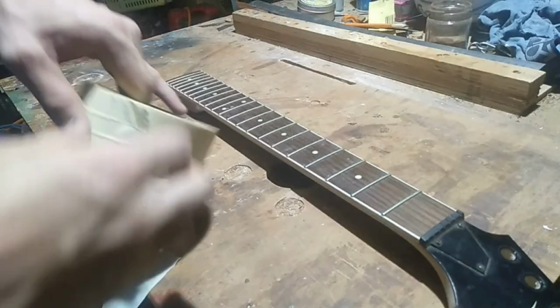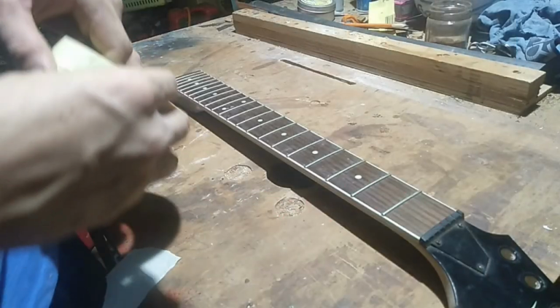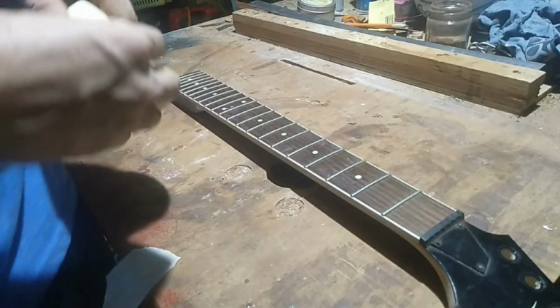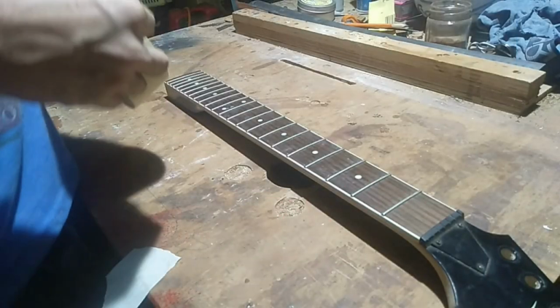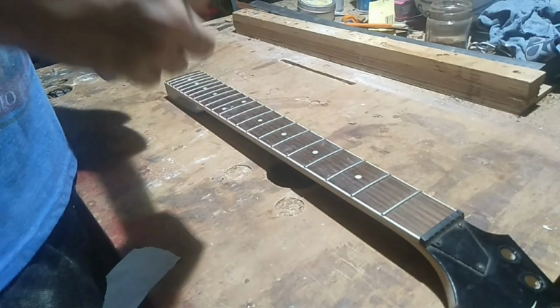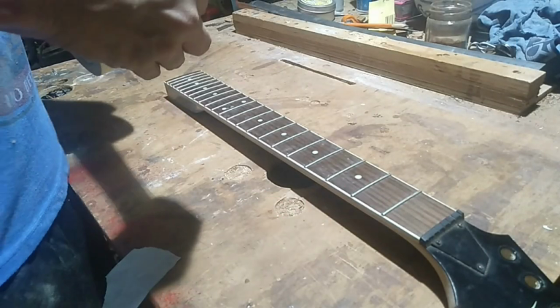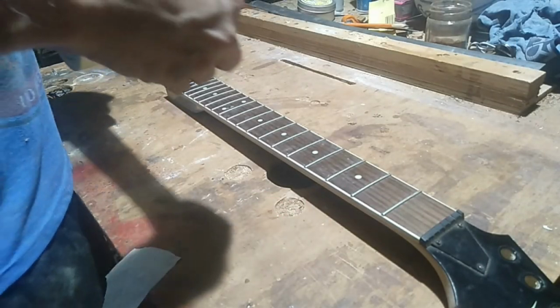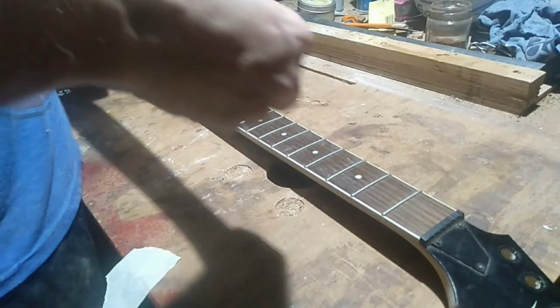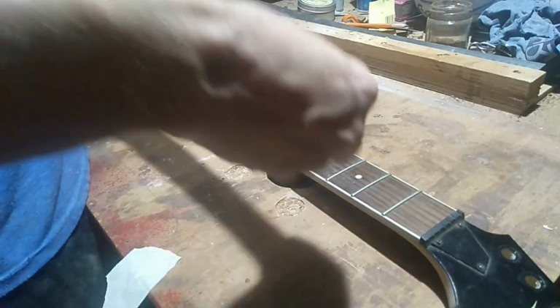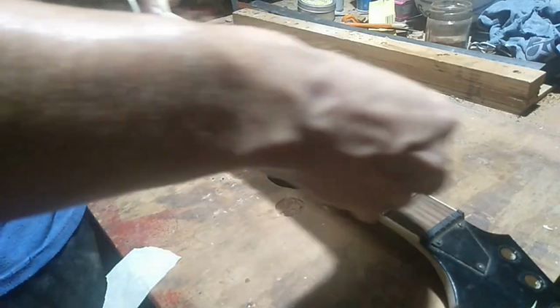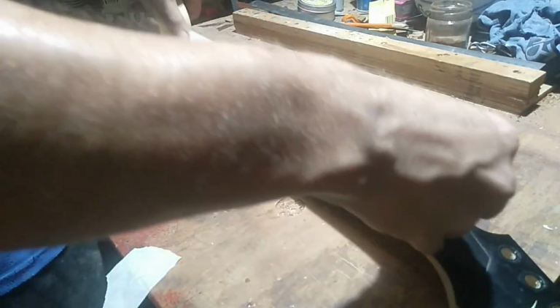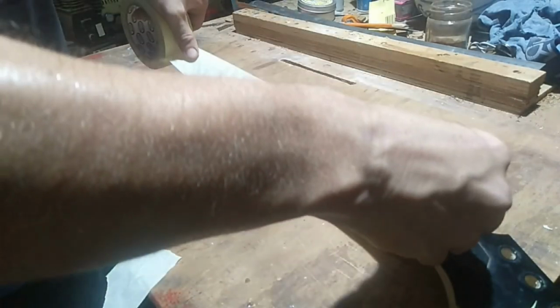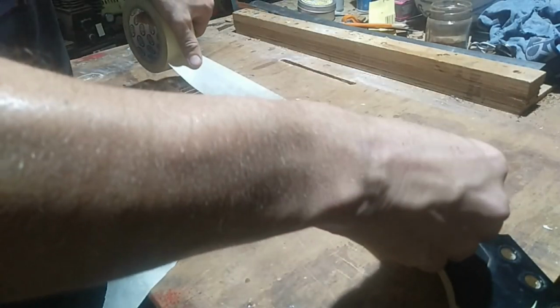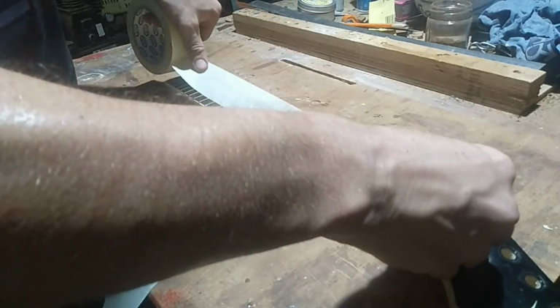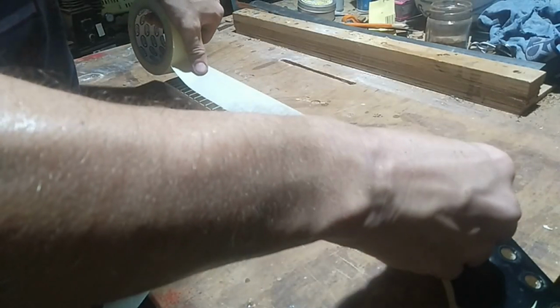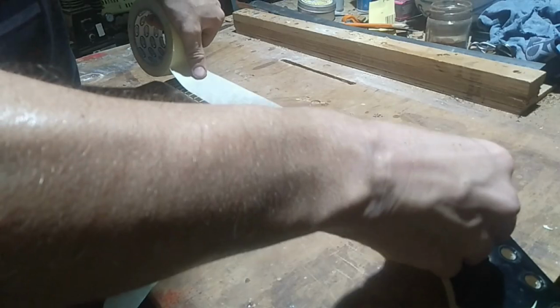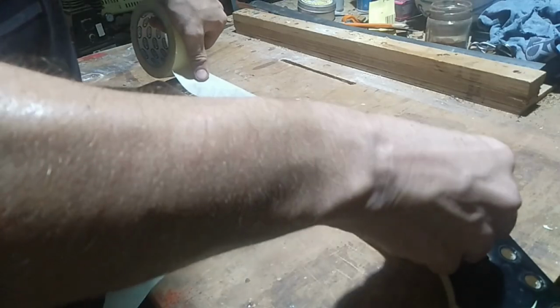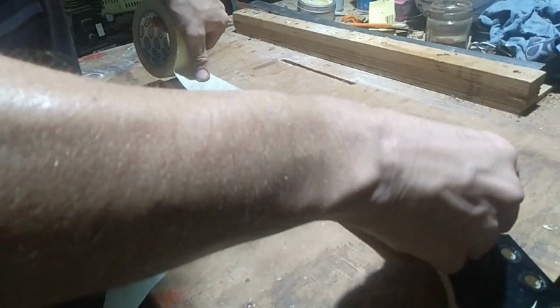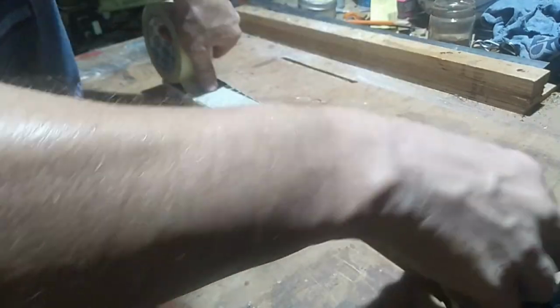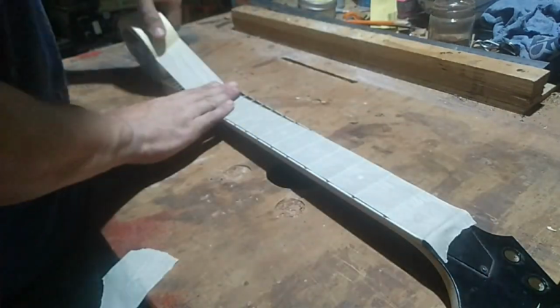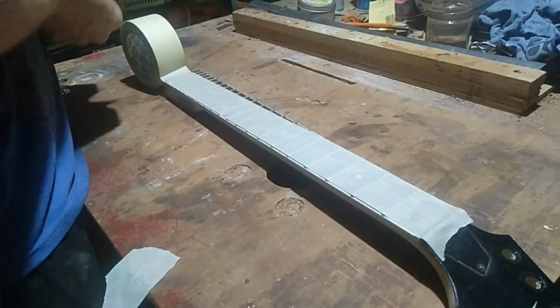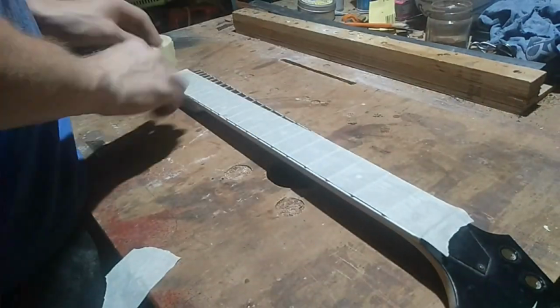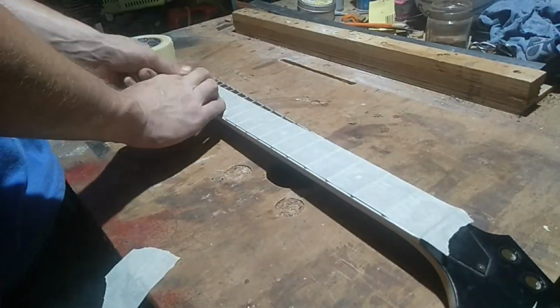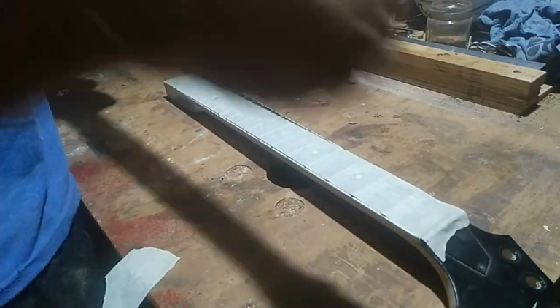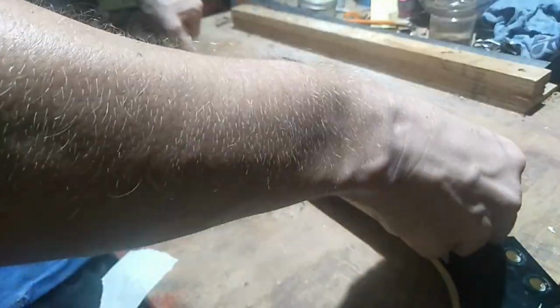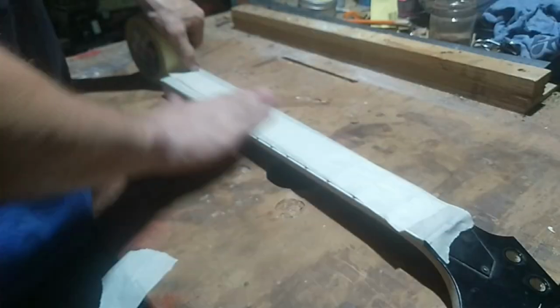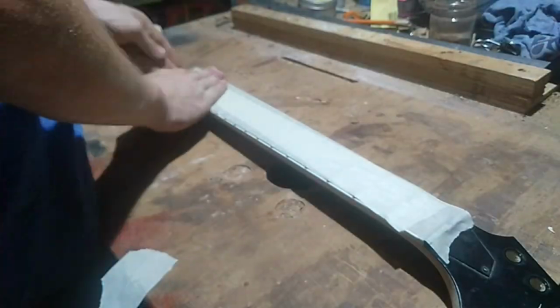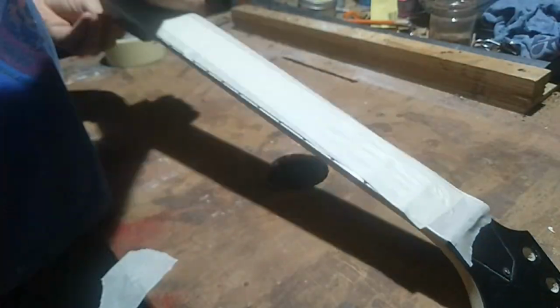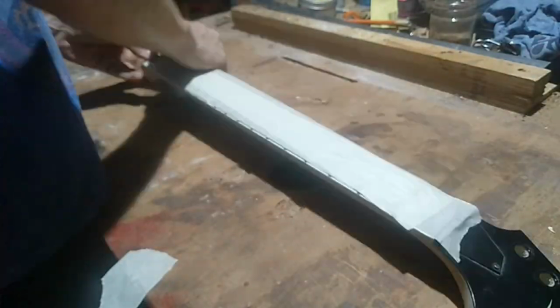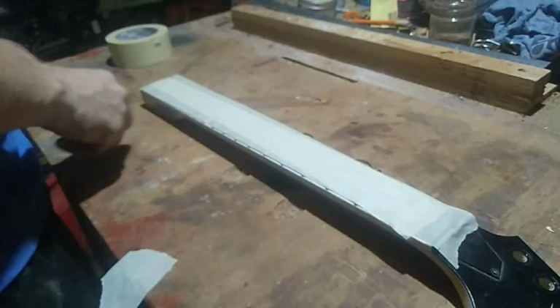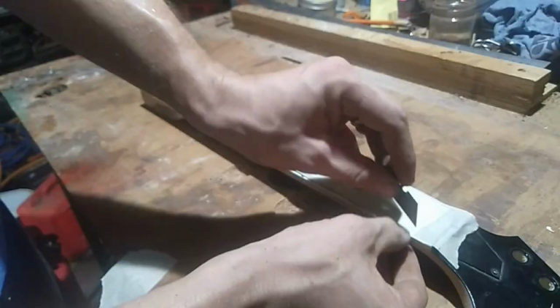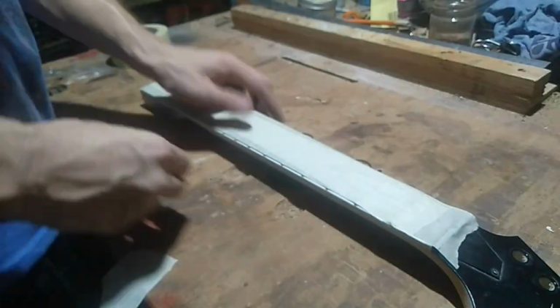G'day everyone, welcome back. In this video I'll be painting my seven string Les Paul and I'm just going to talk you through what I did.